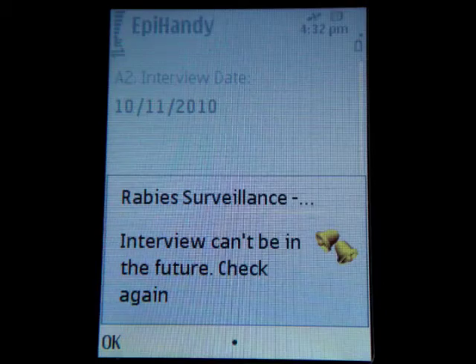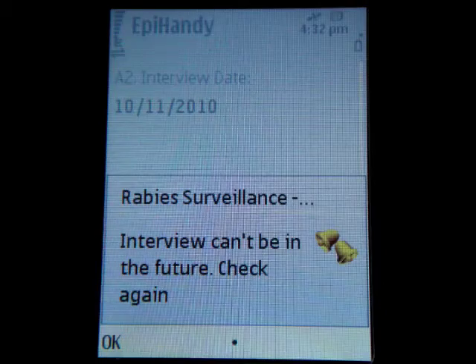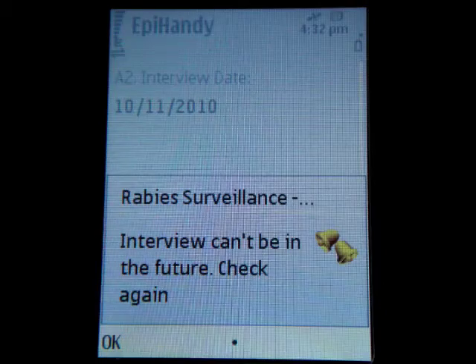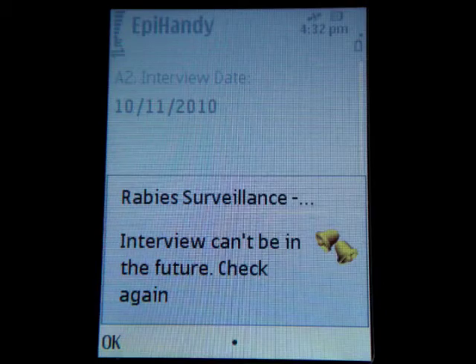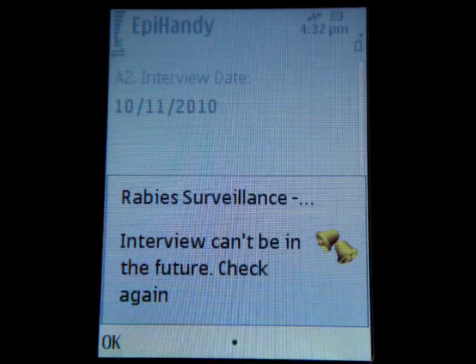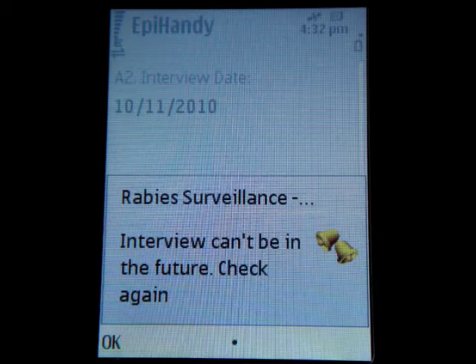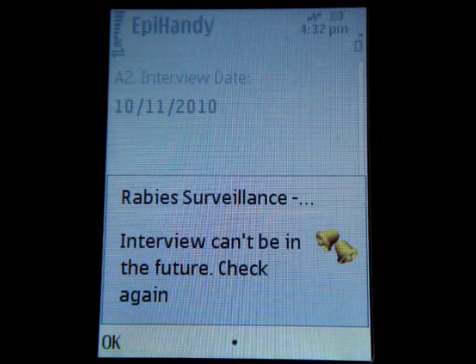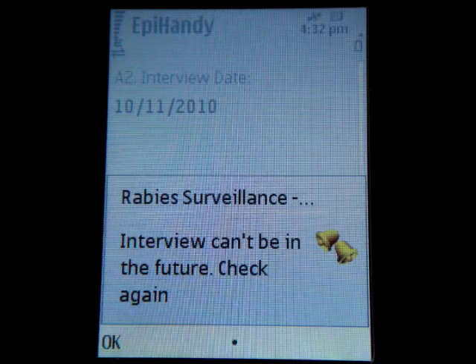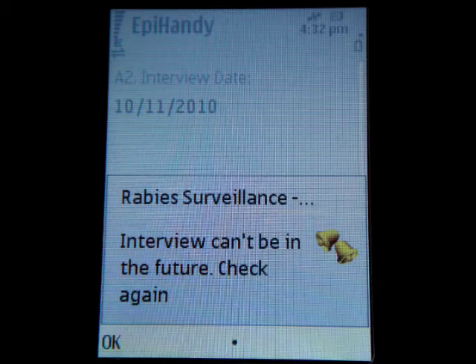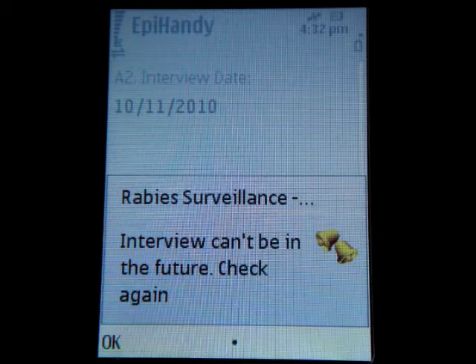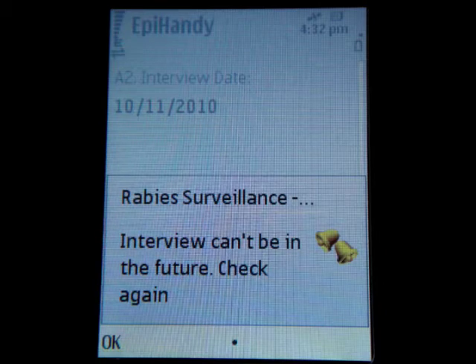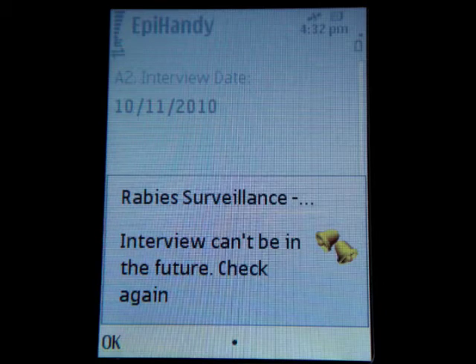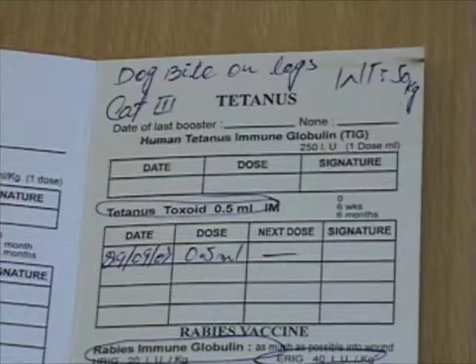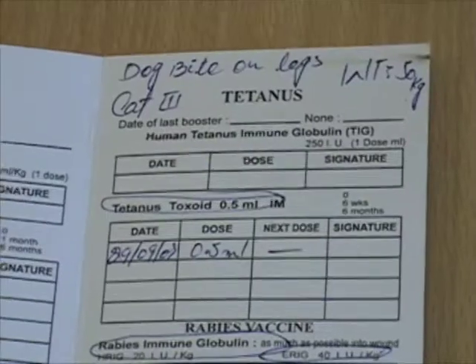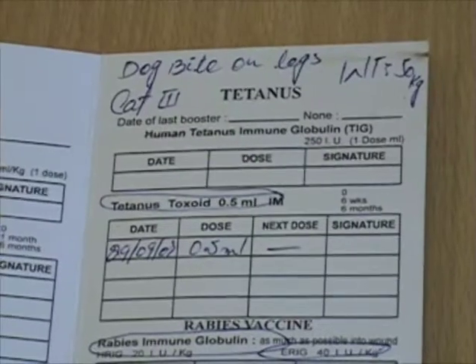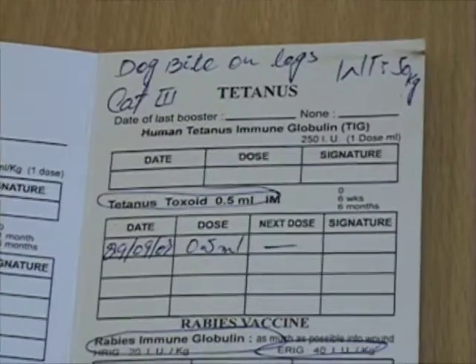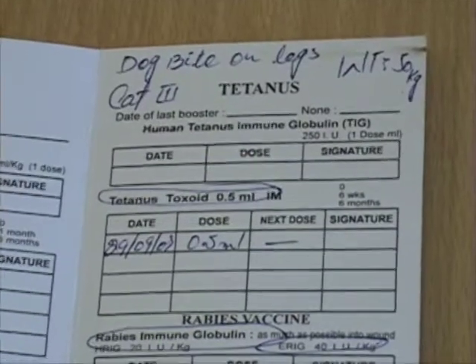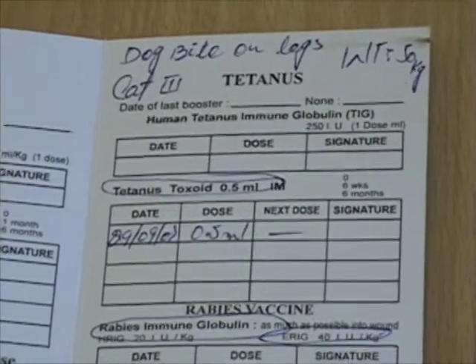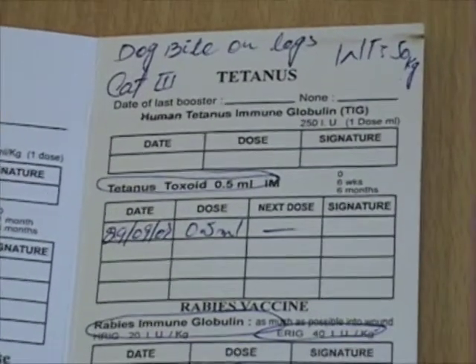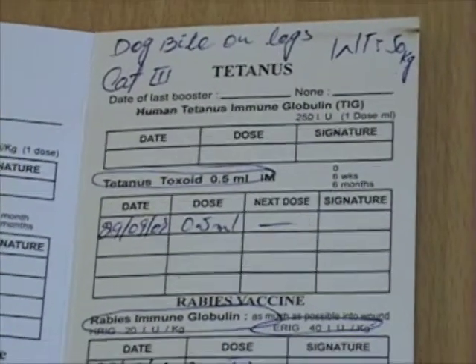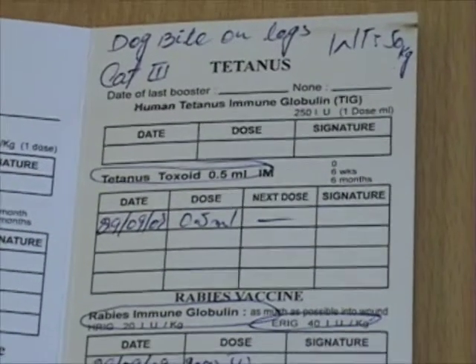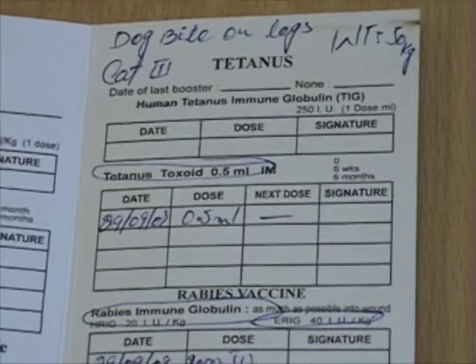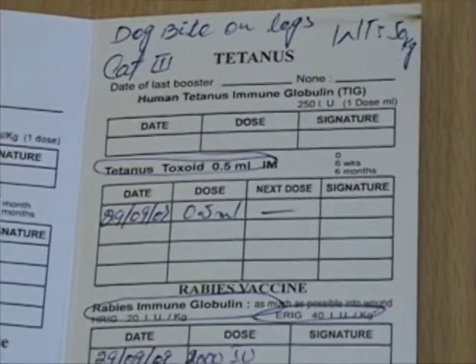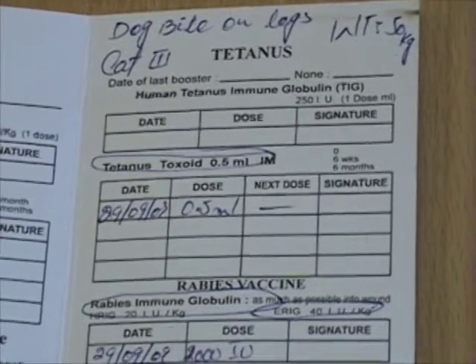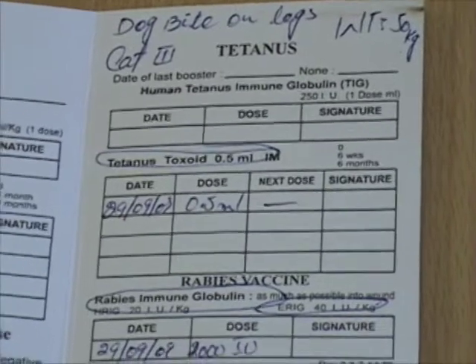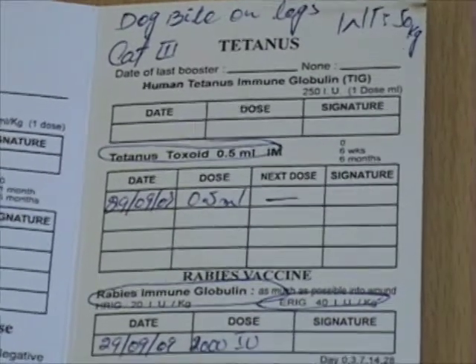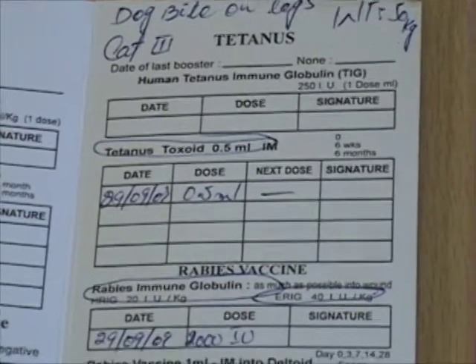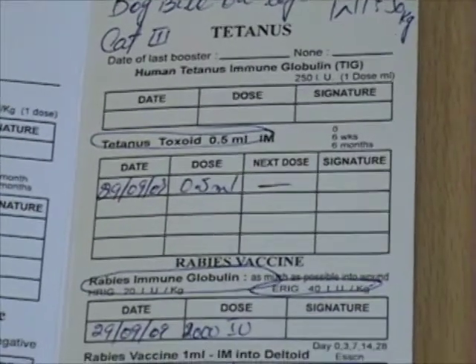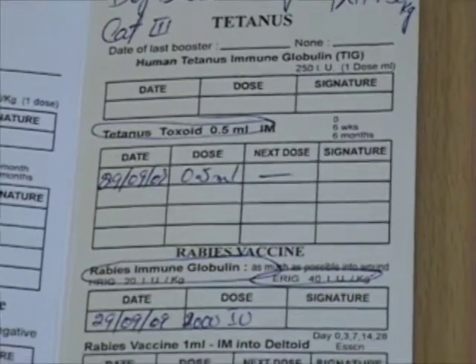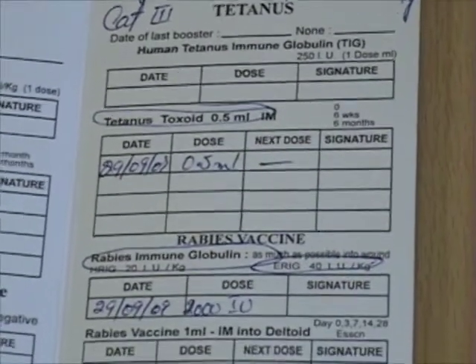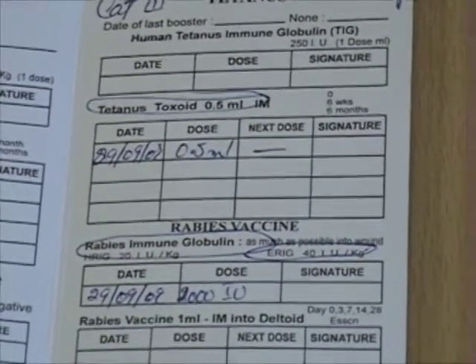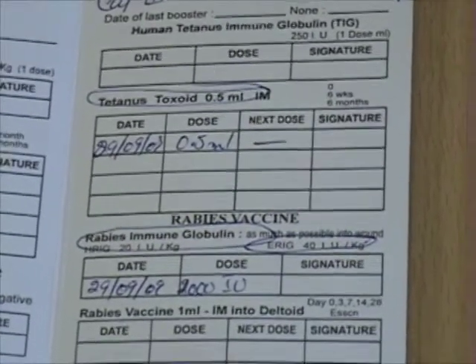As follow-up, the patient is handed a vaccination card indicating the dates they need to come to complete the treatment.